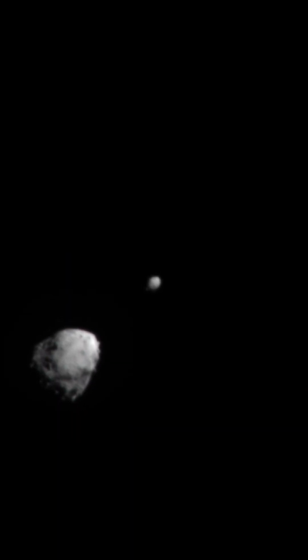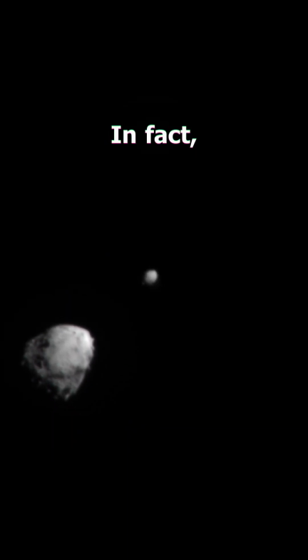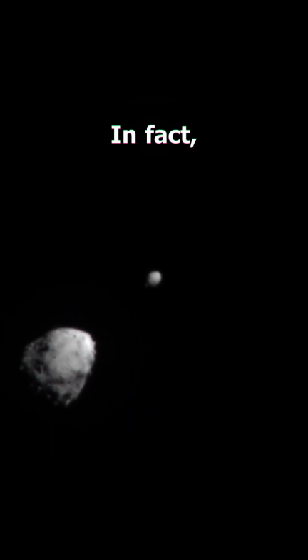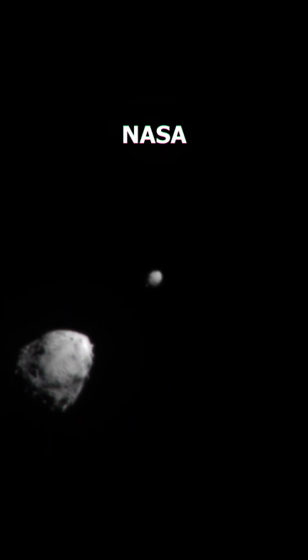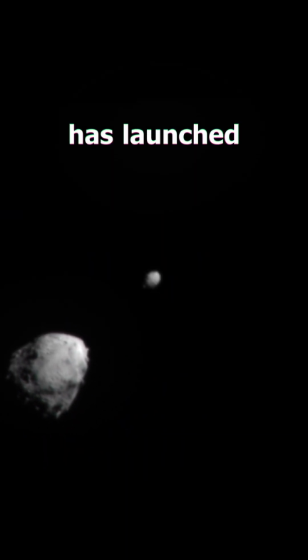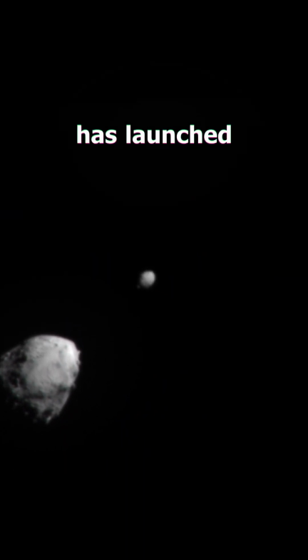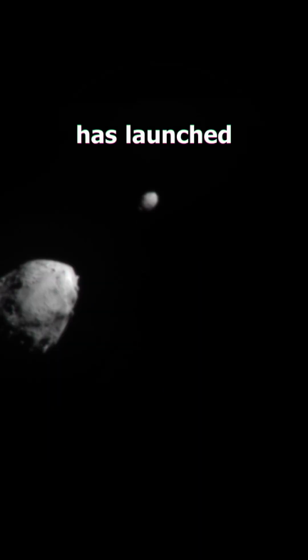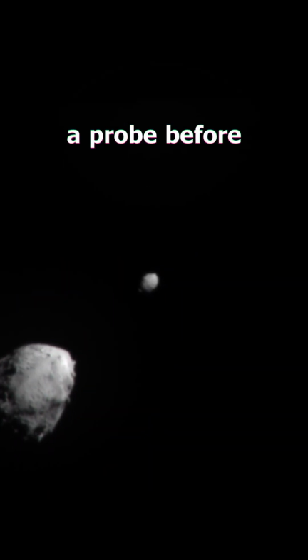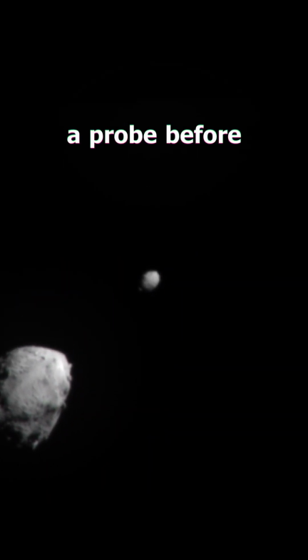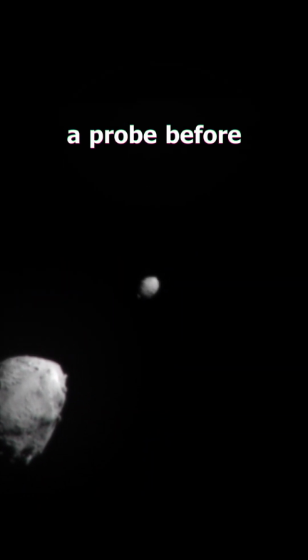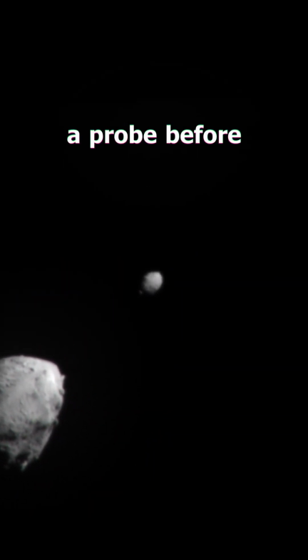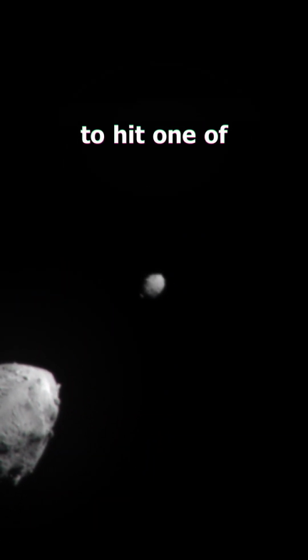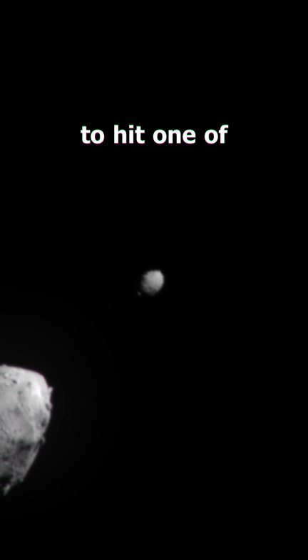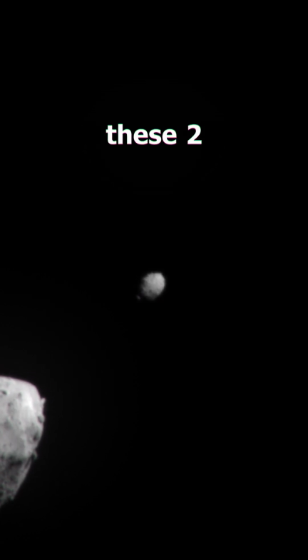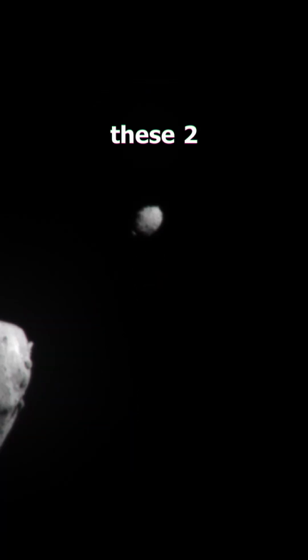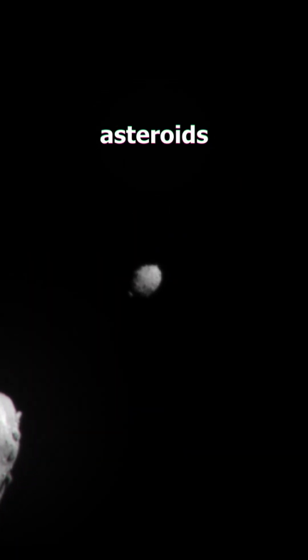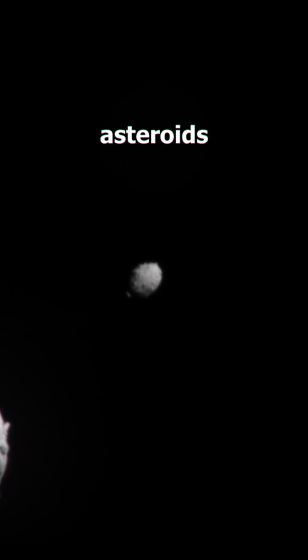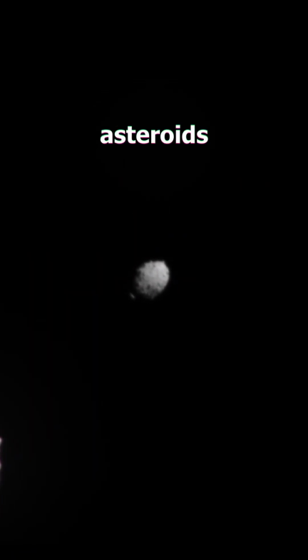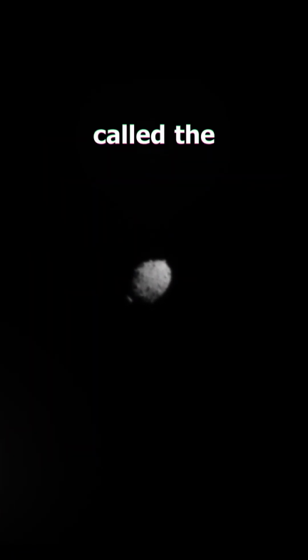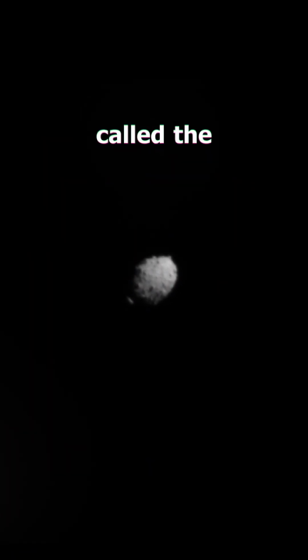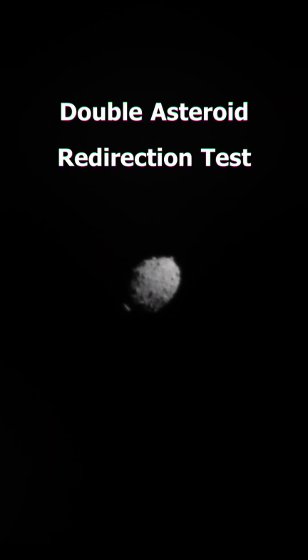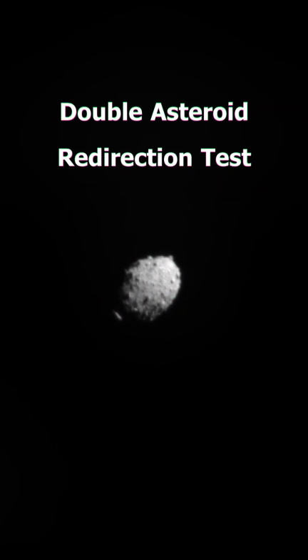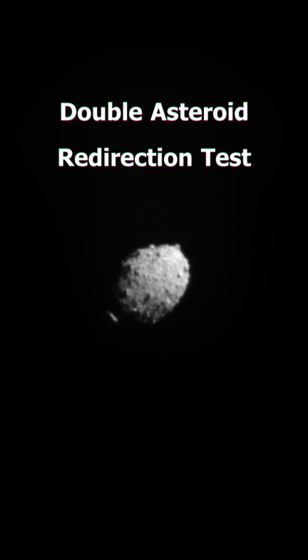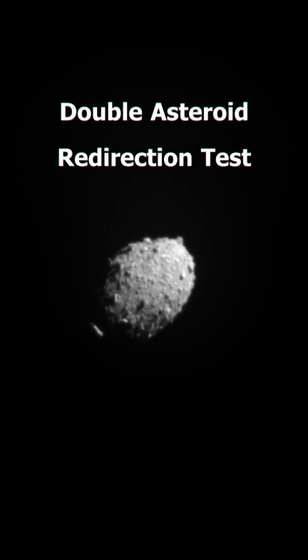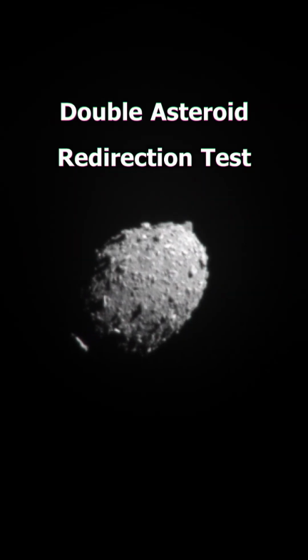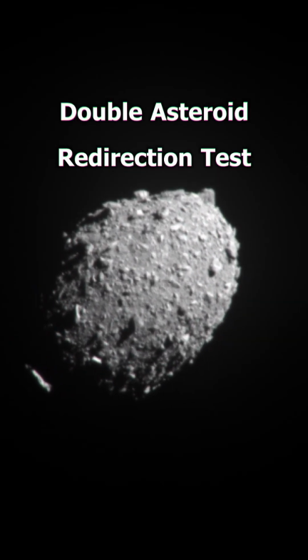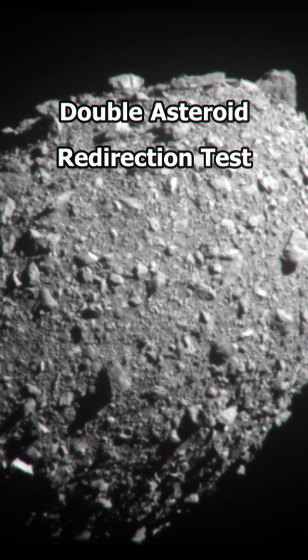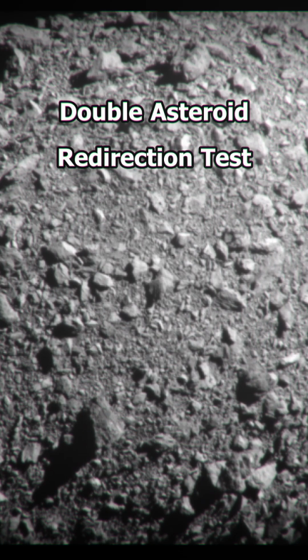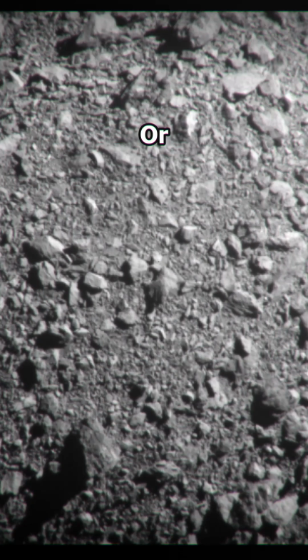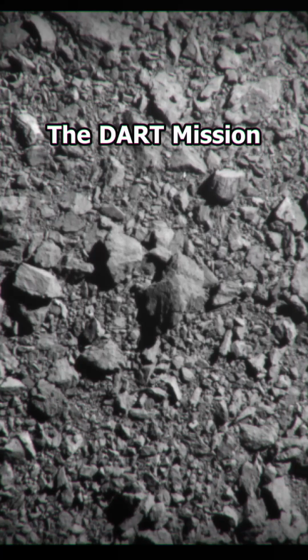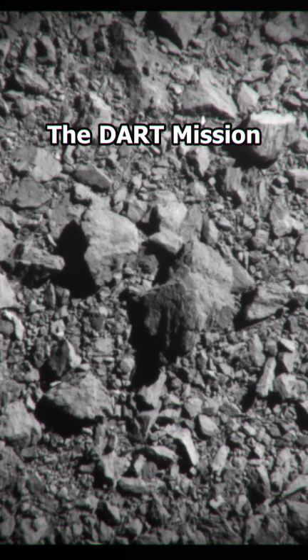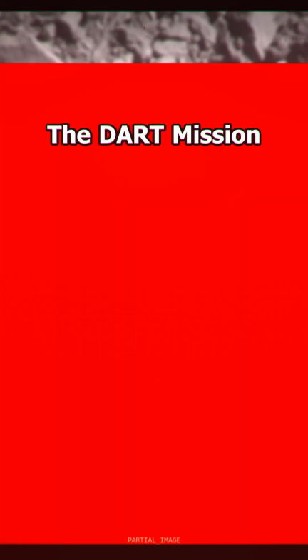In fact, NASA has launched a probe before to hit one of these two asteroids, called the Double Asteroid Redirection Test, or the DART Mission.